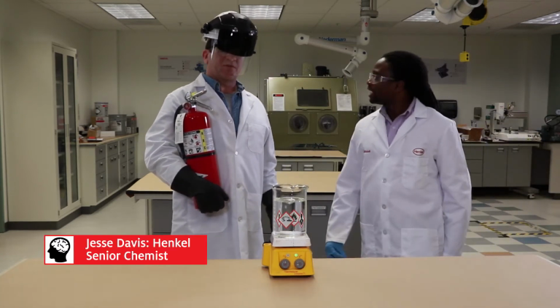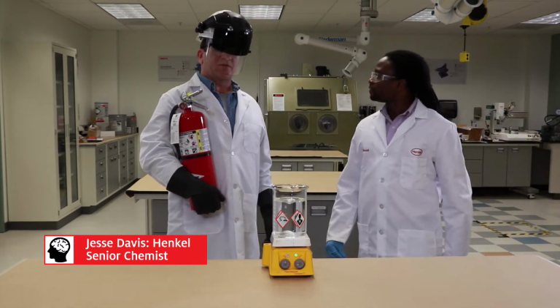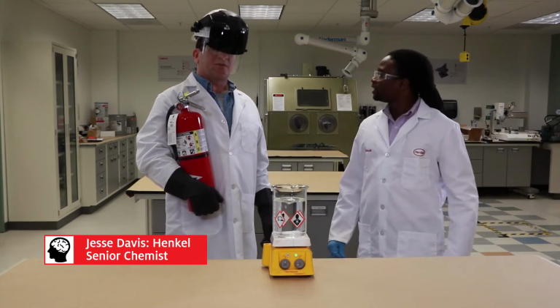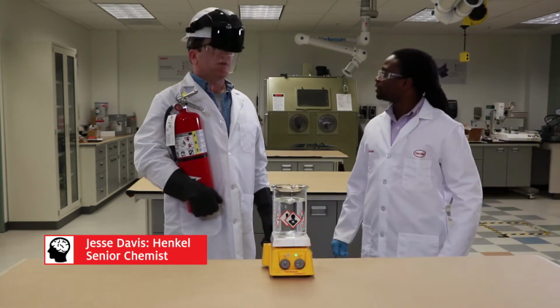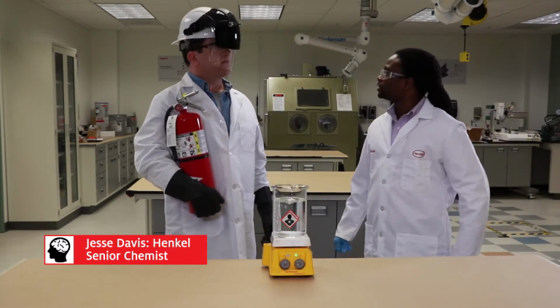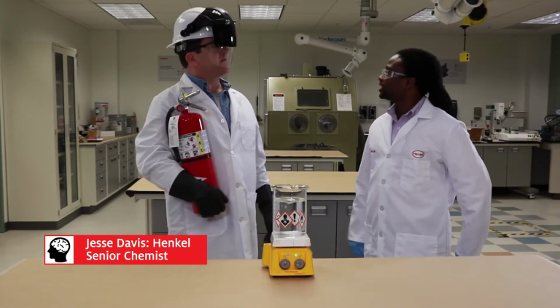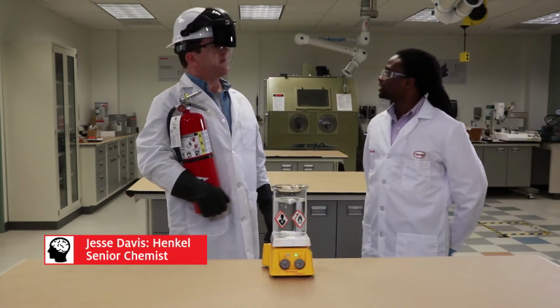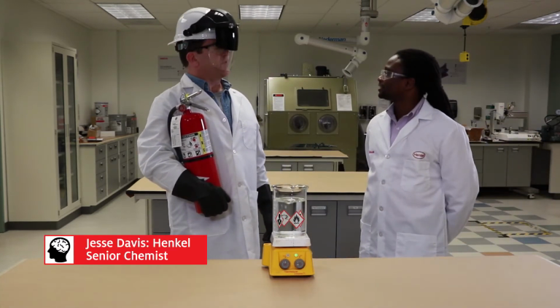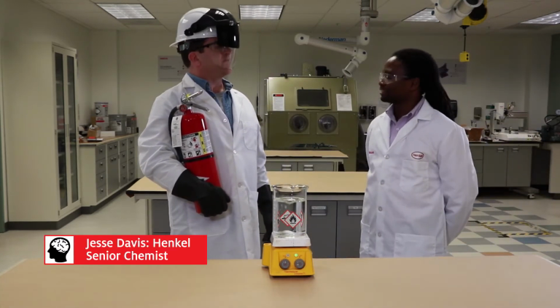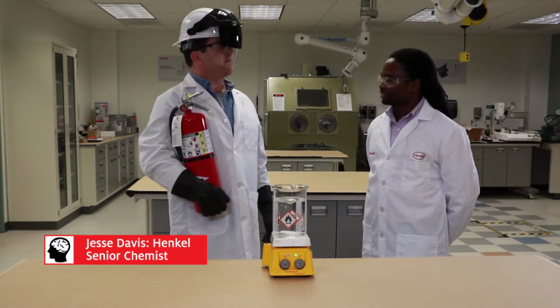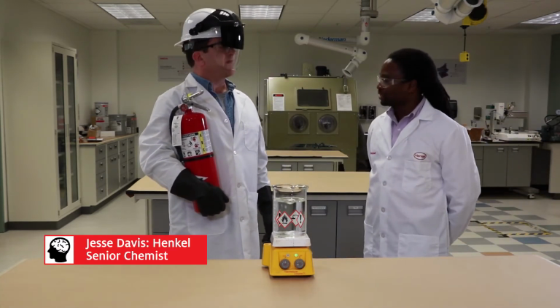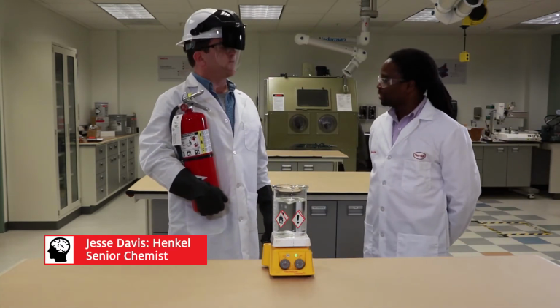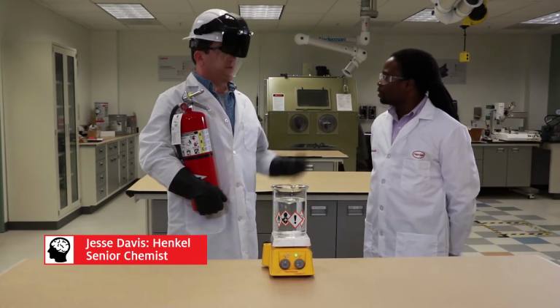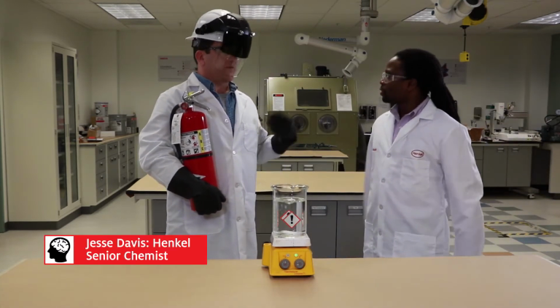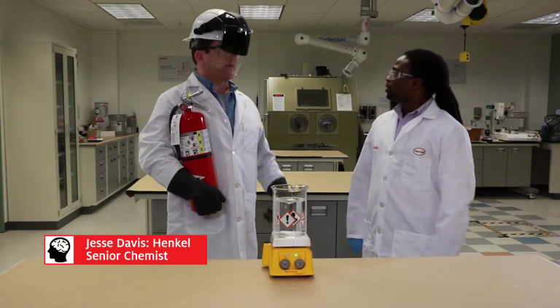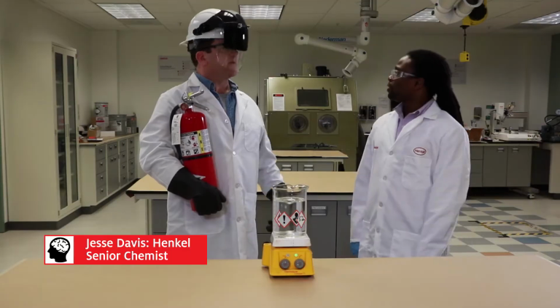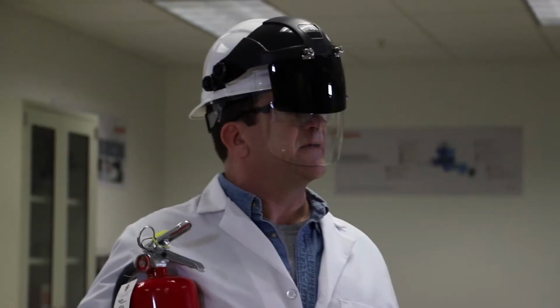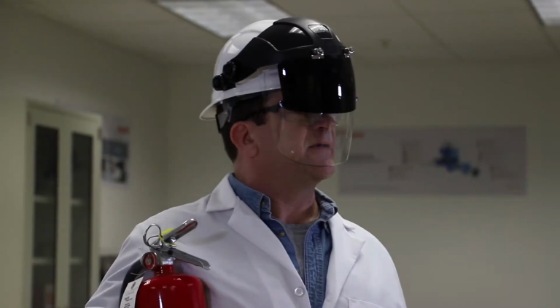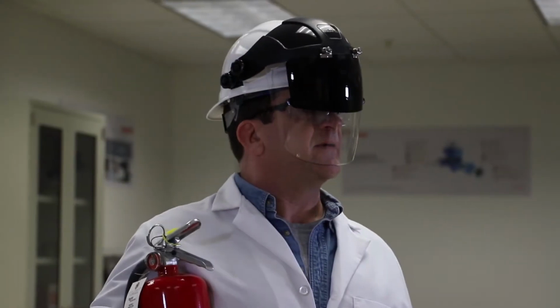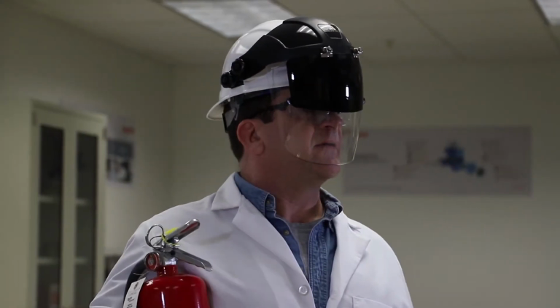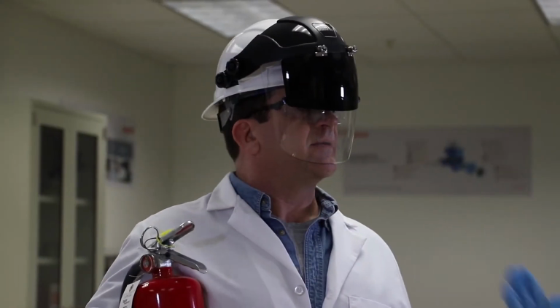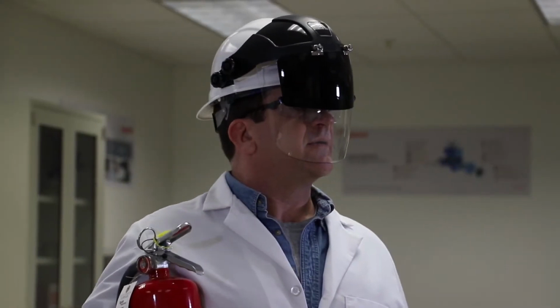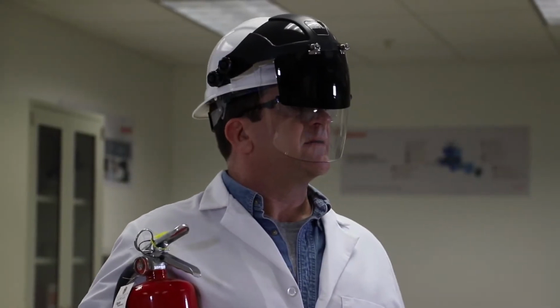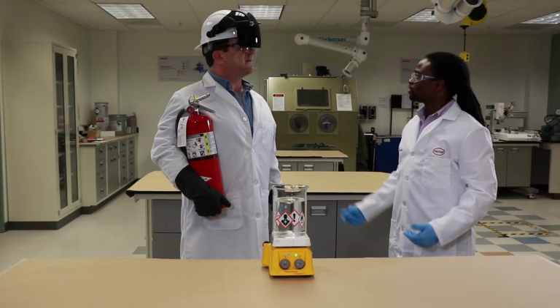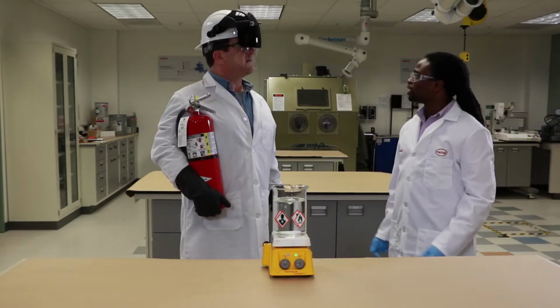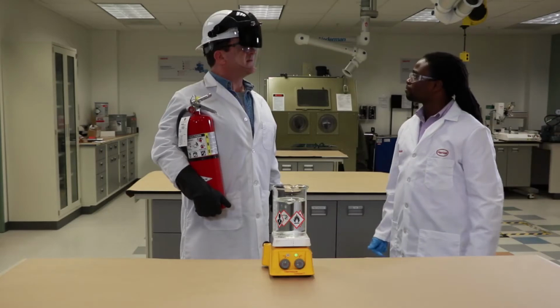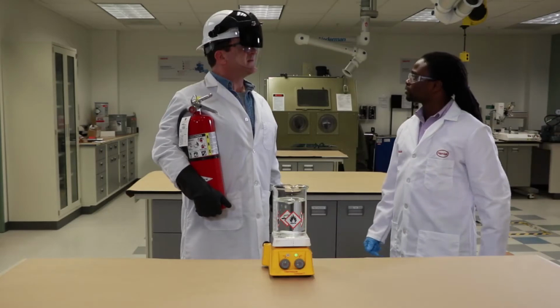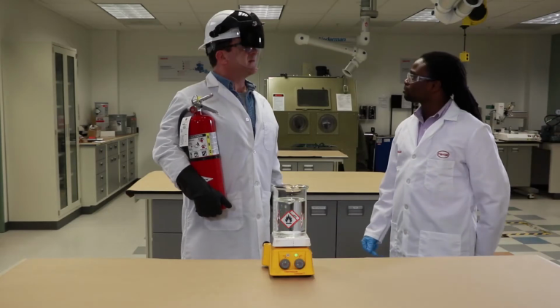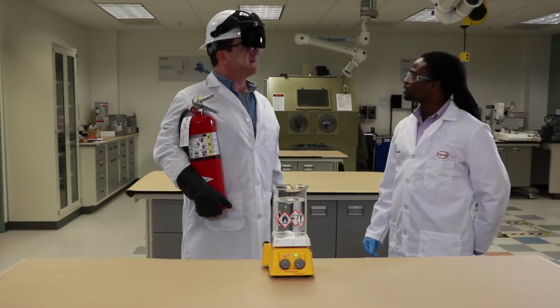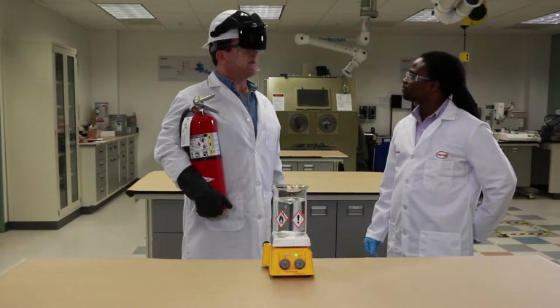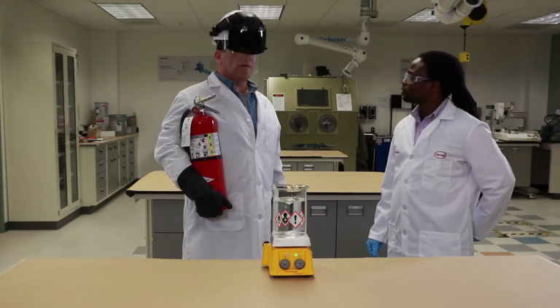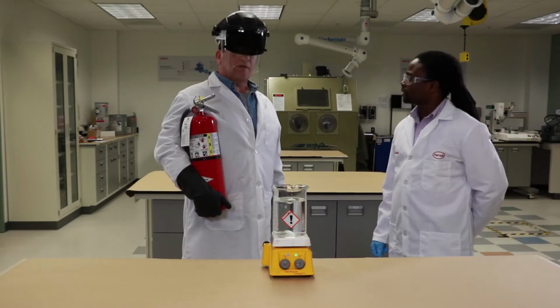Hey Phil, how are you doing today? I'm doing fantastic. Well protected. Why are you dressed with all those extra personal protective equipment?